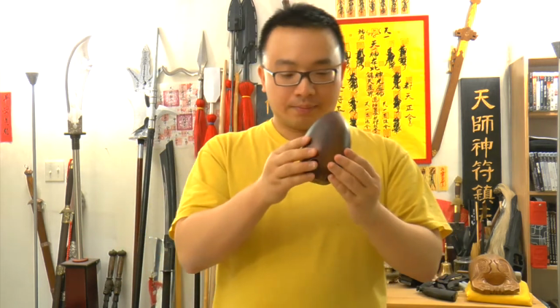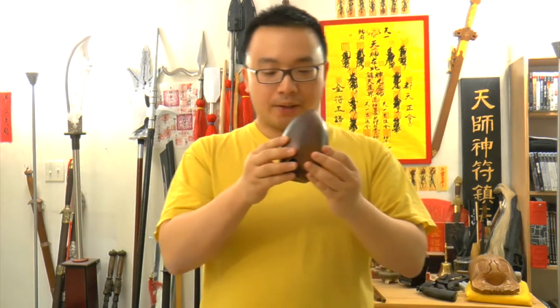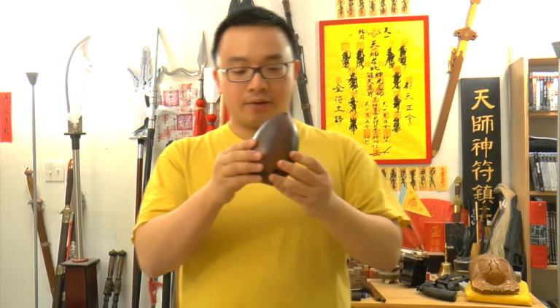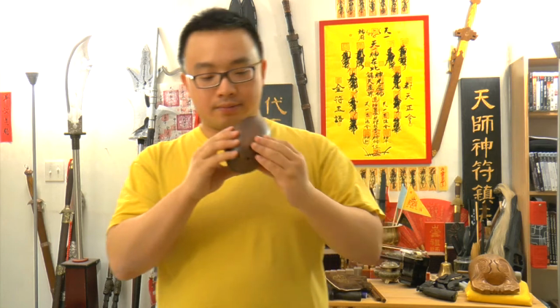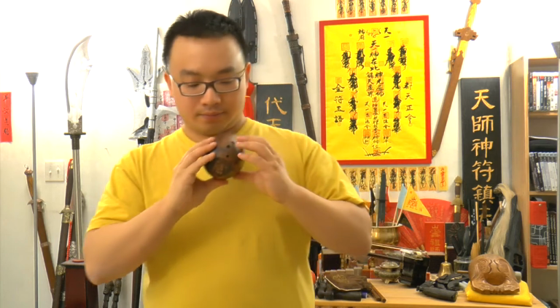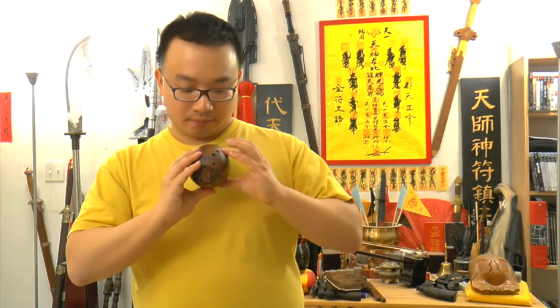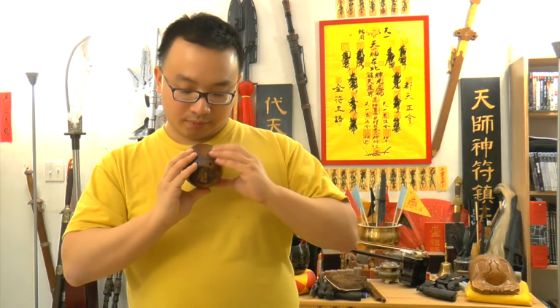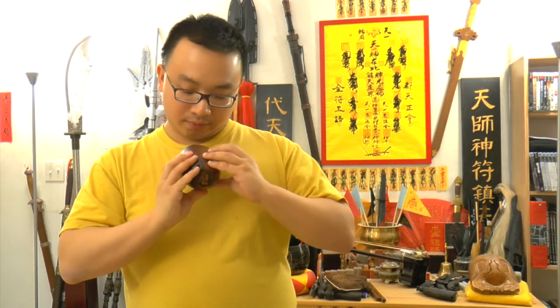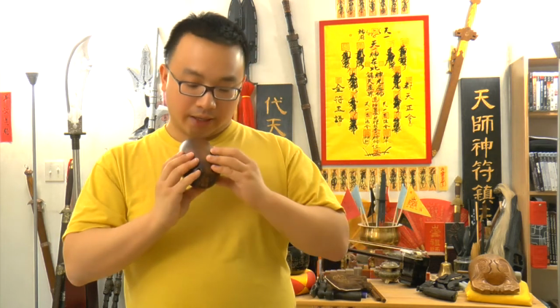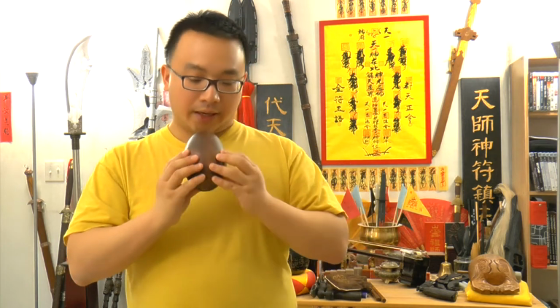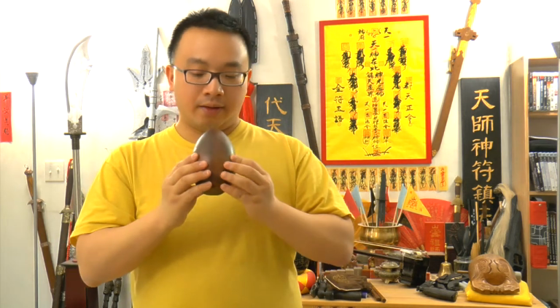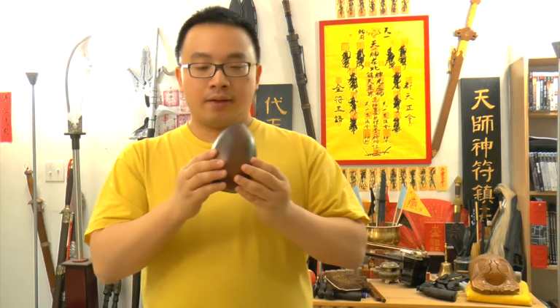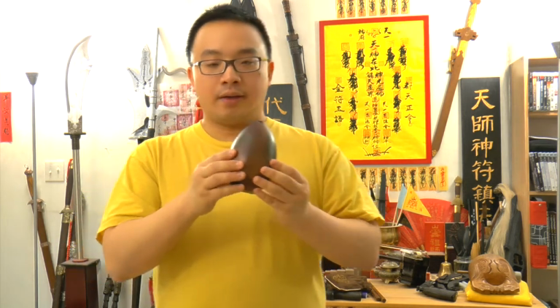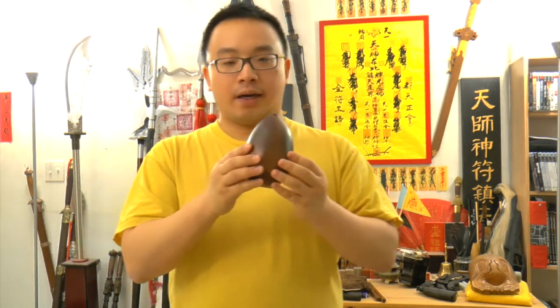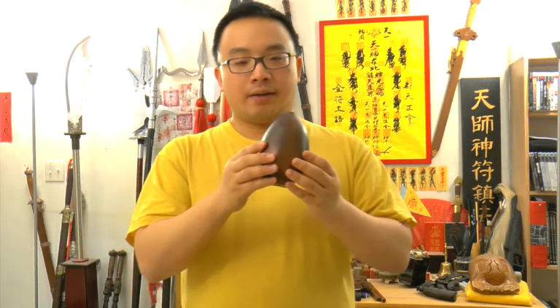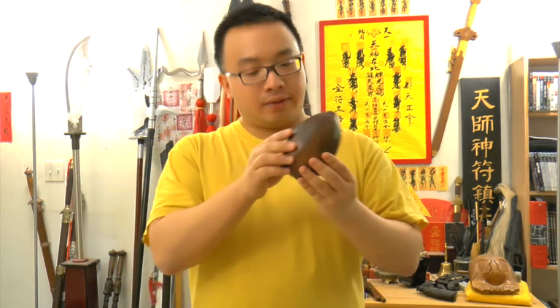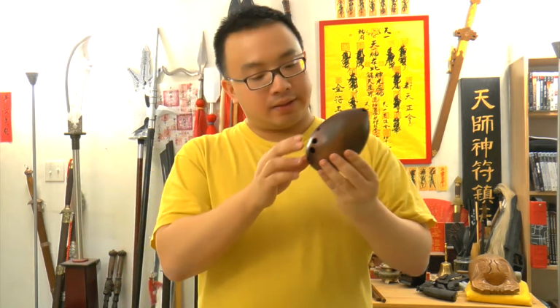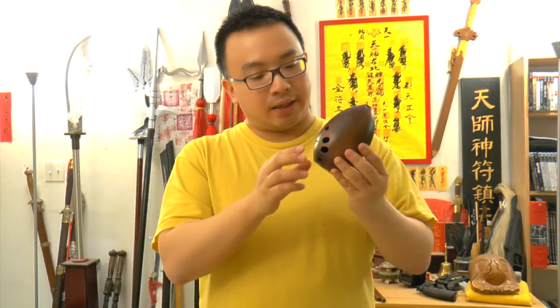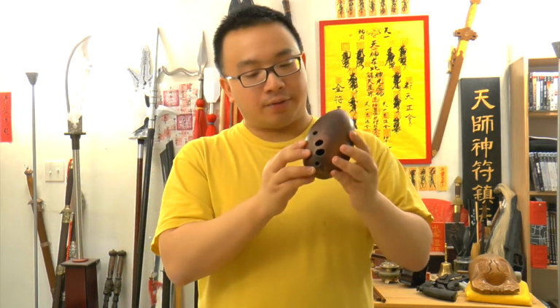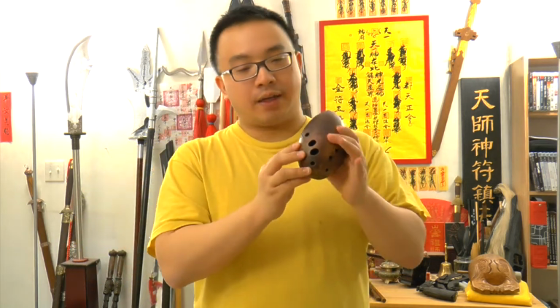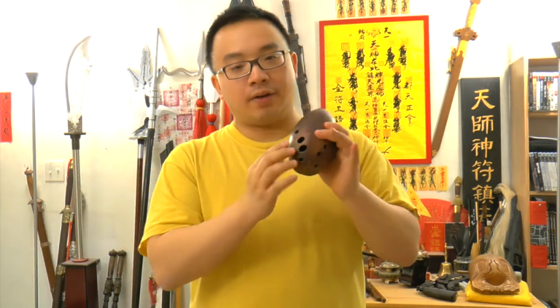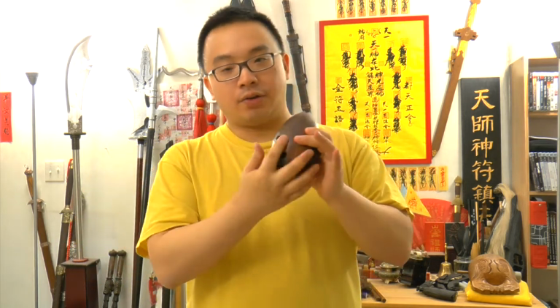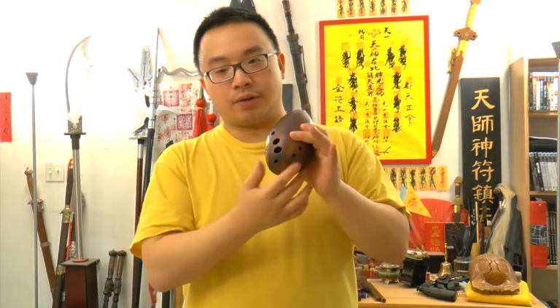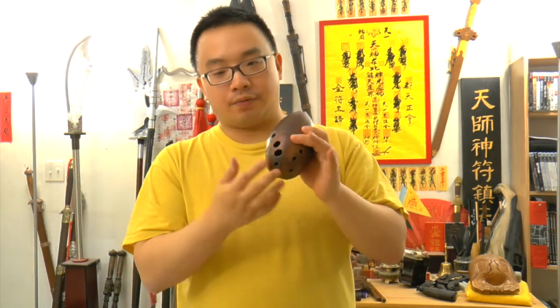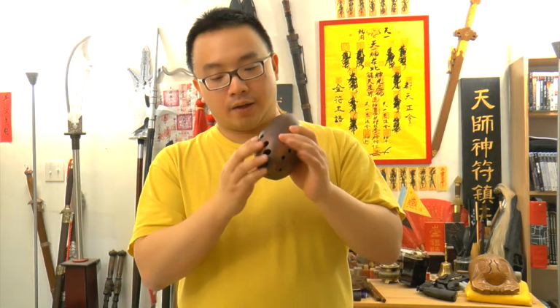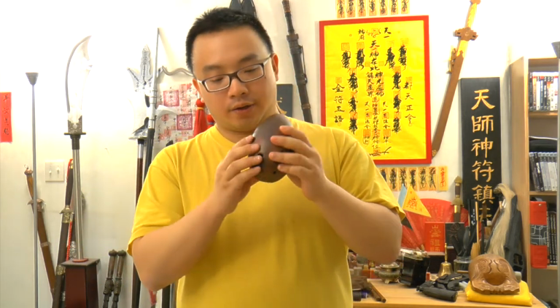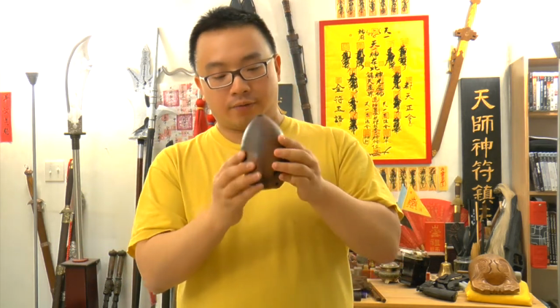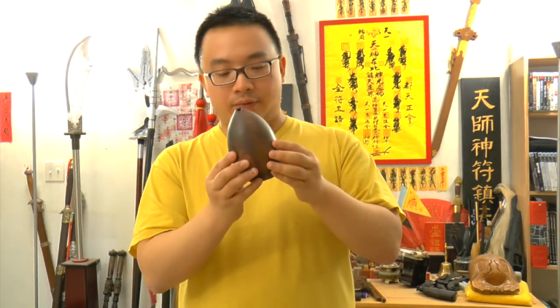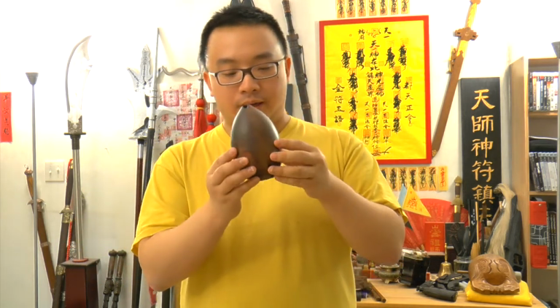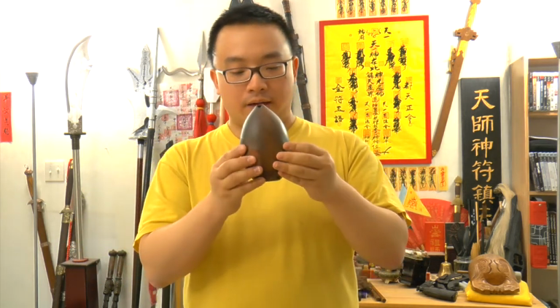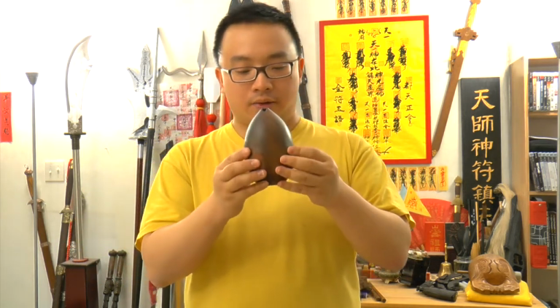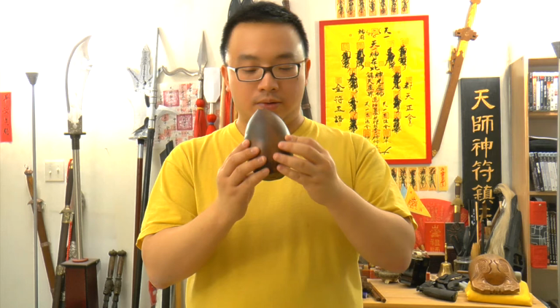The bigger one — instead of seven holes on the front you have eight holes.